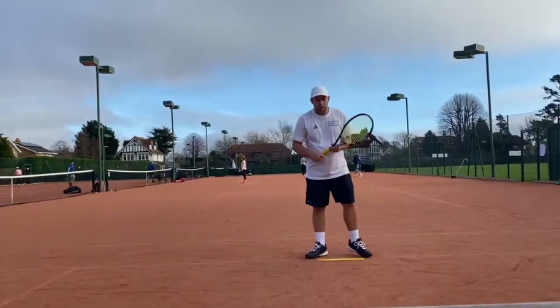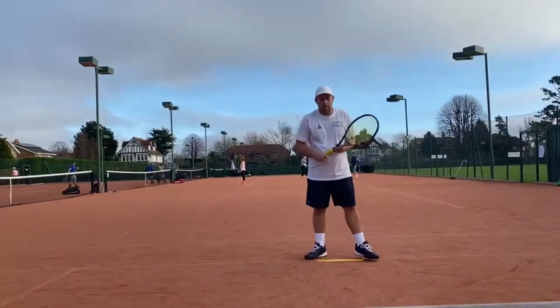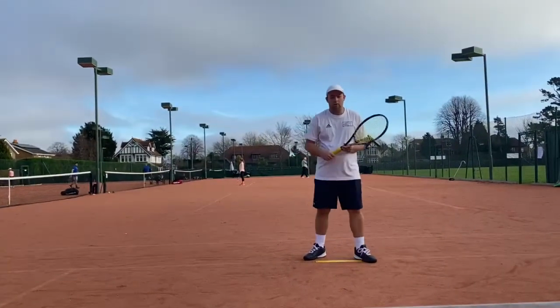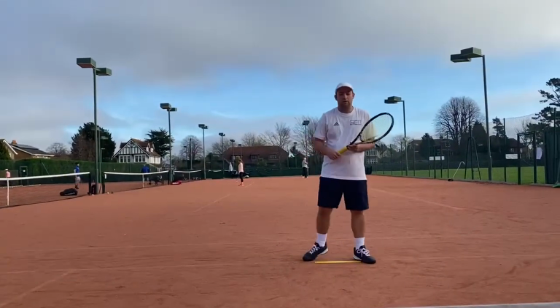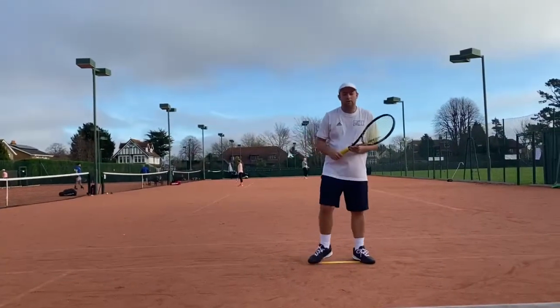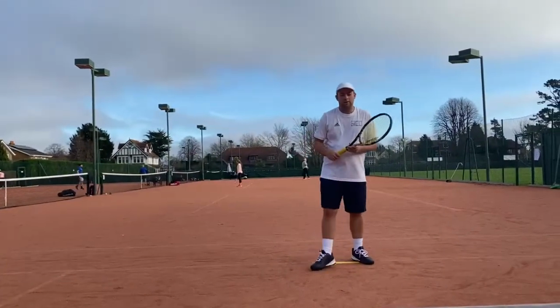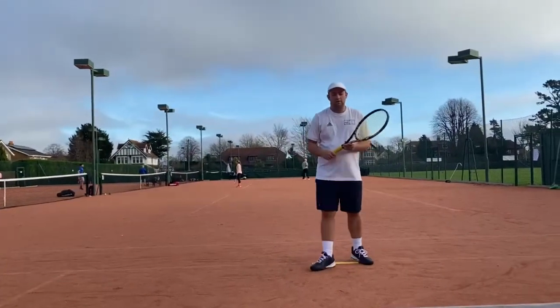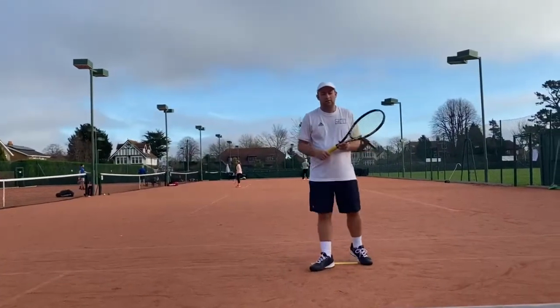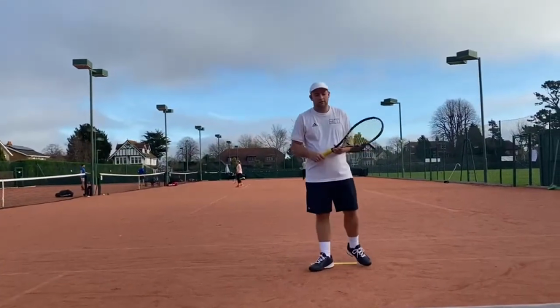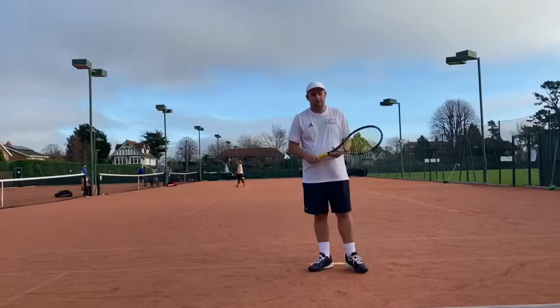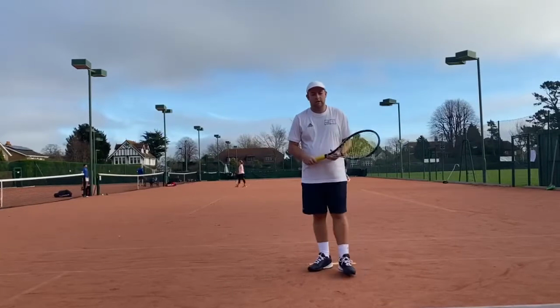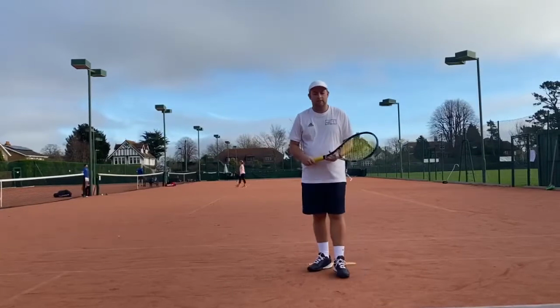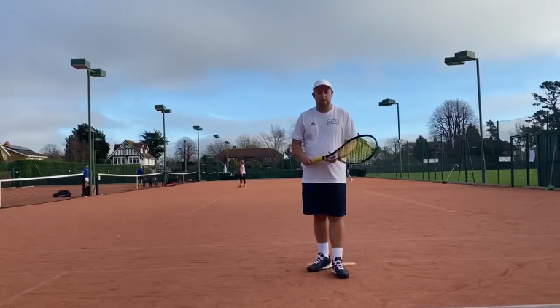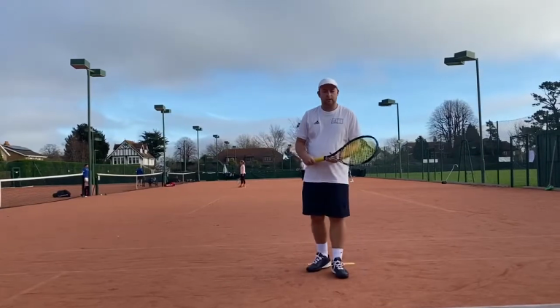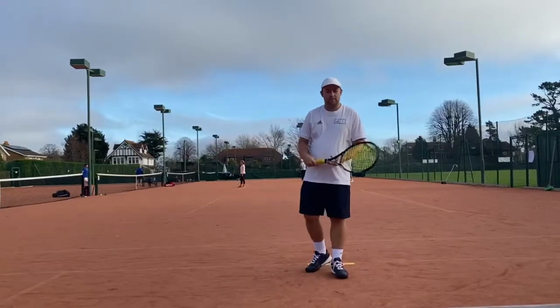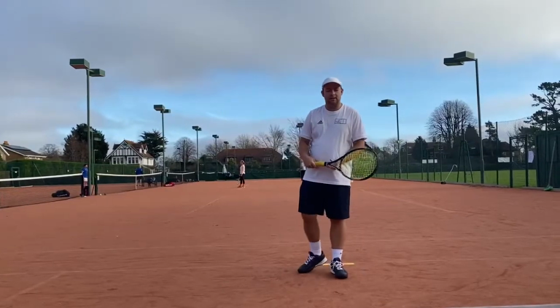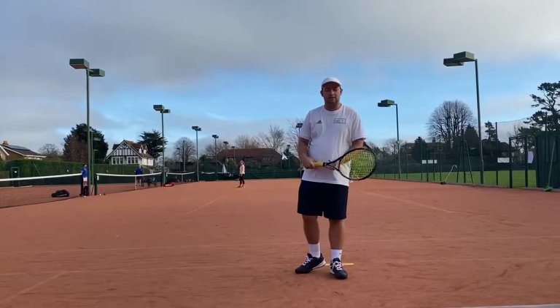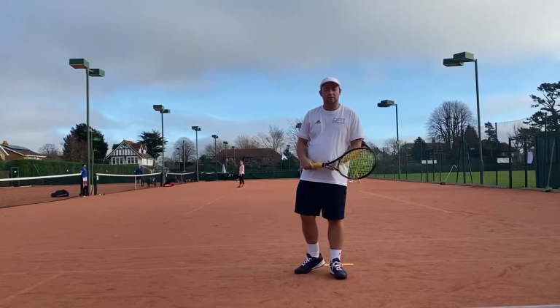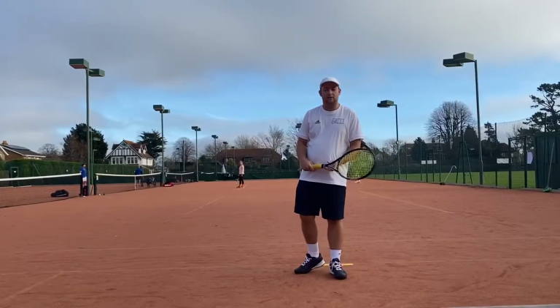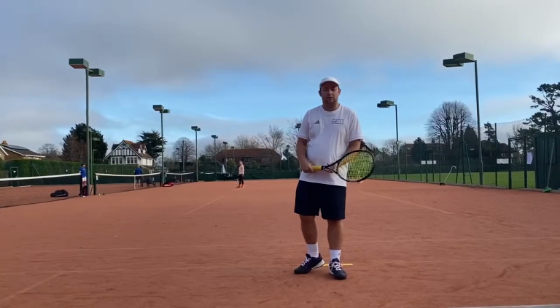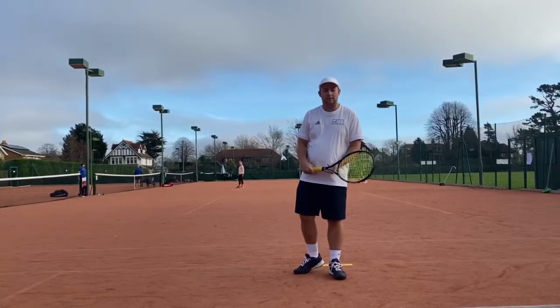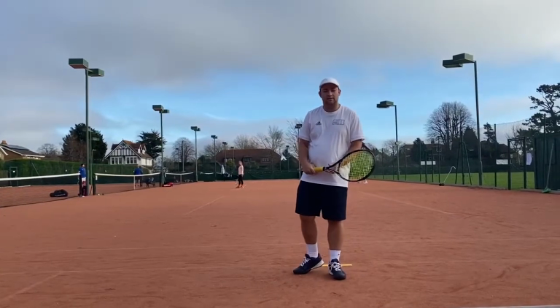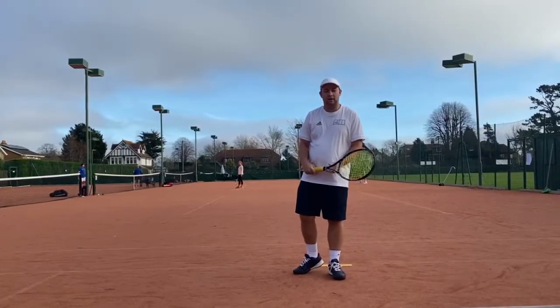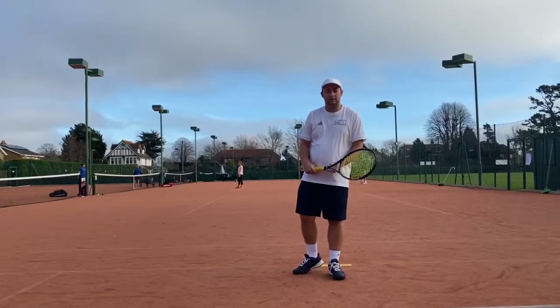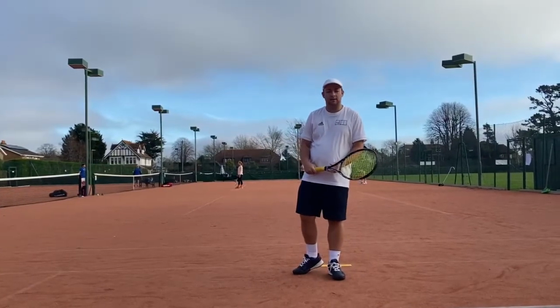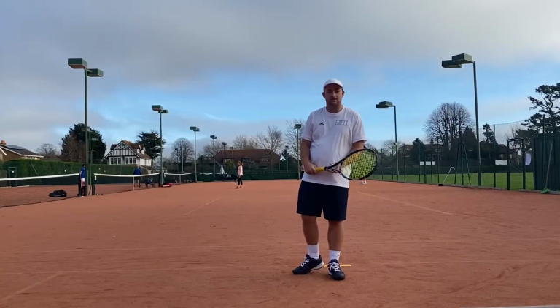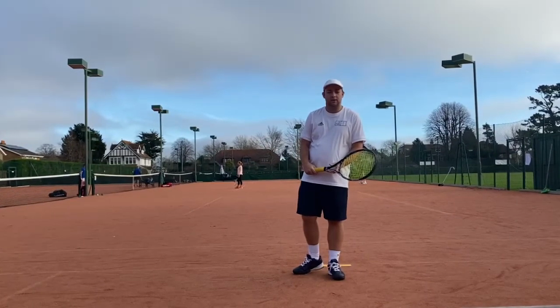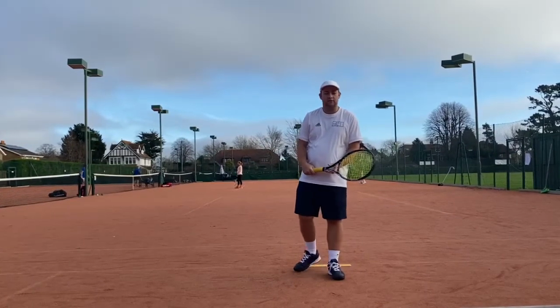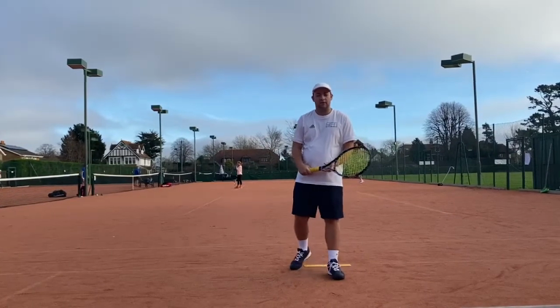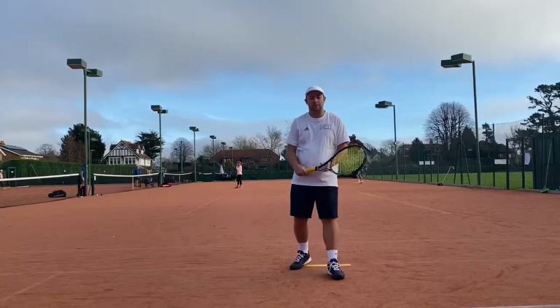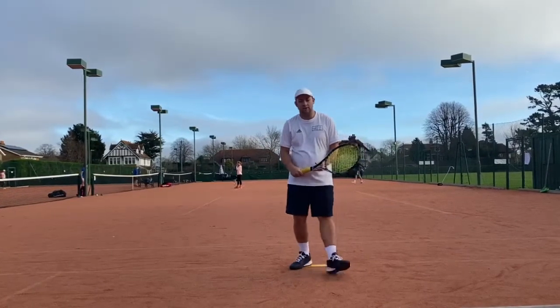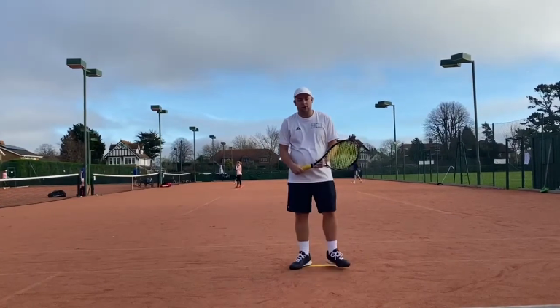Hello all, welcome to the Avenue Tennis Club. My name is Bailey Ralph Sutton-Obbett and today I'll be demonstrating the ready position.